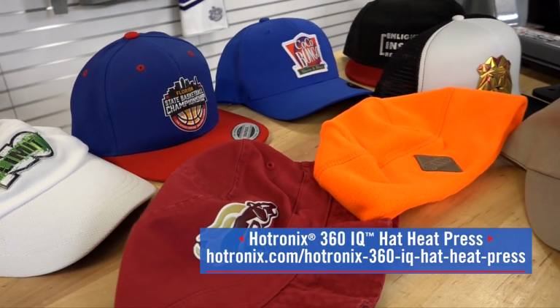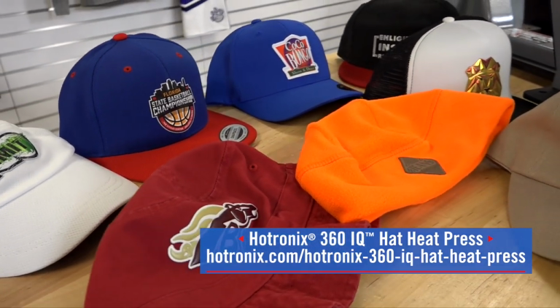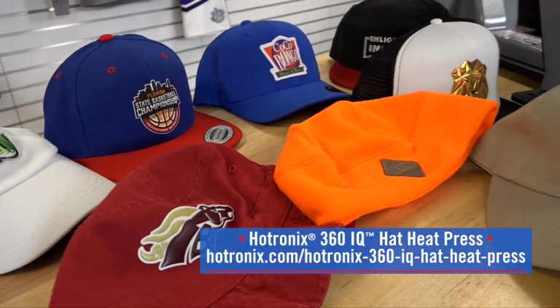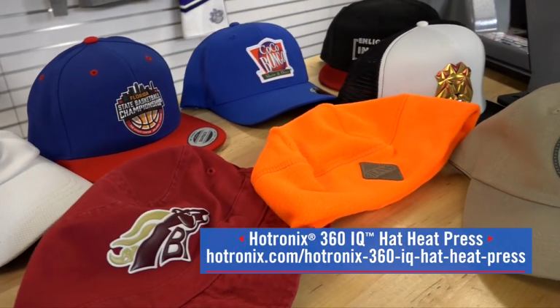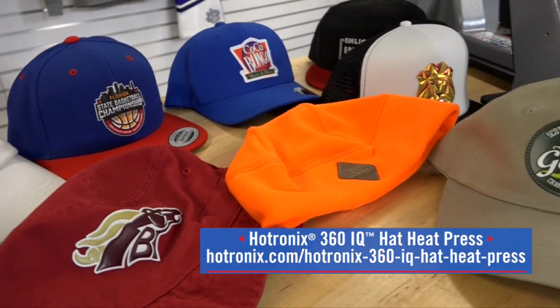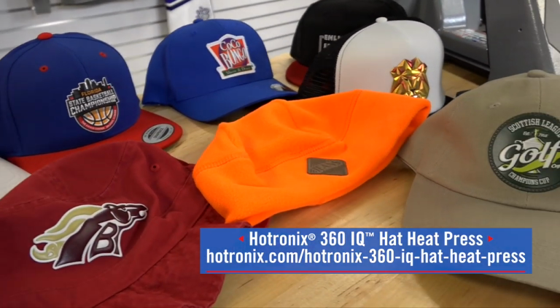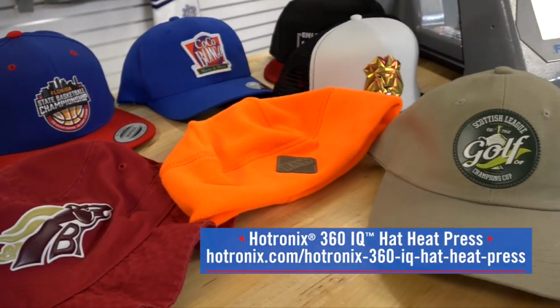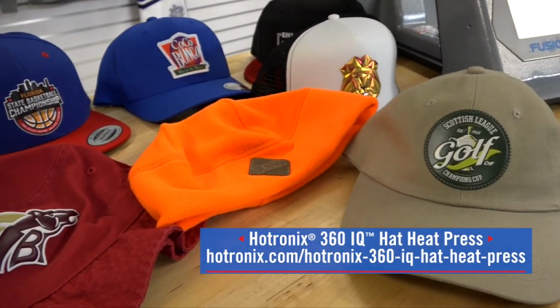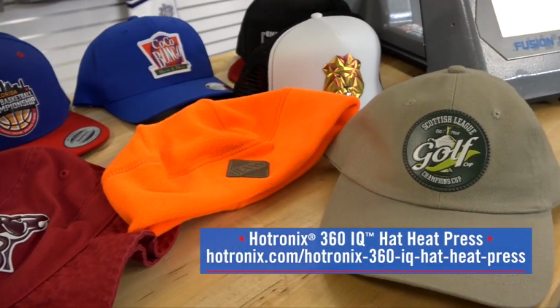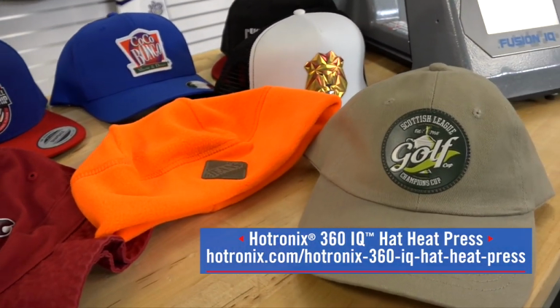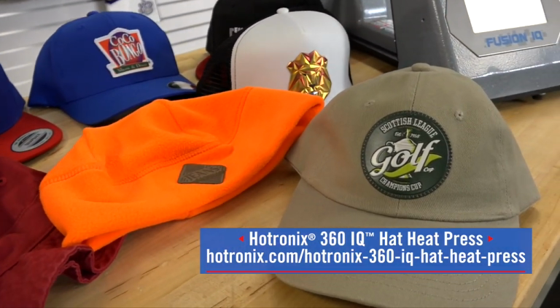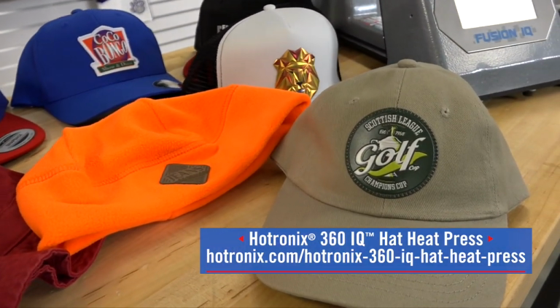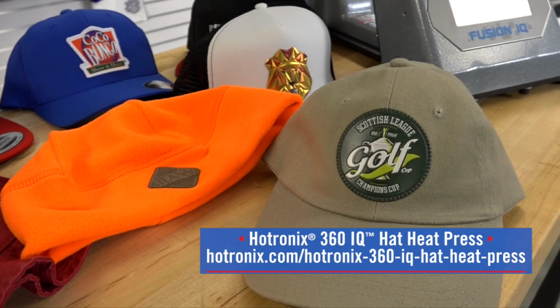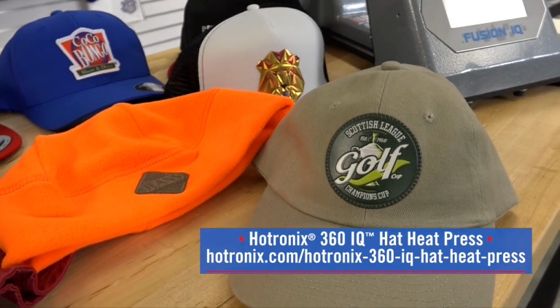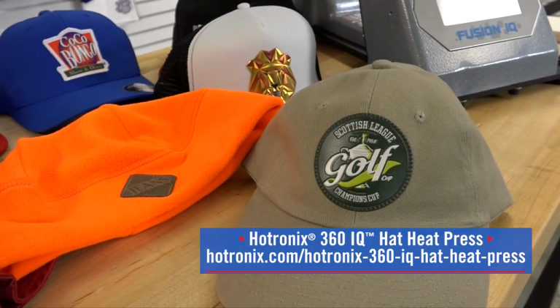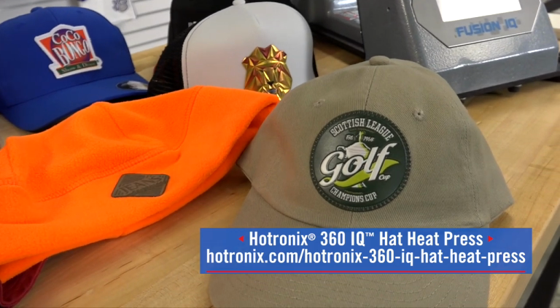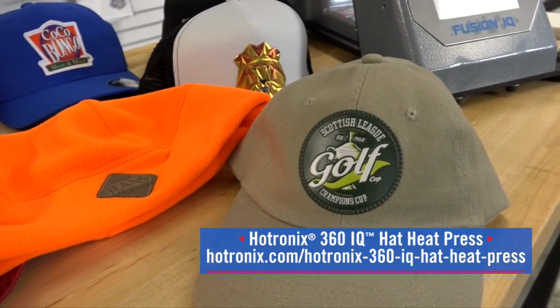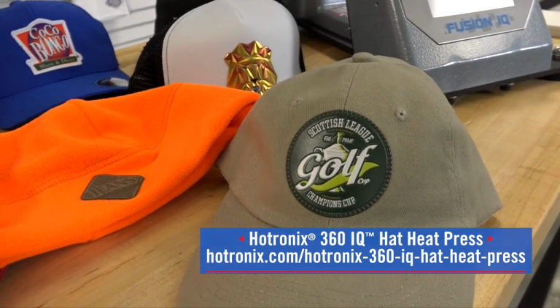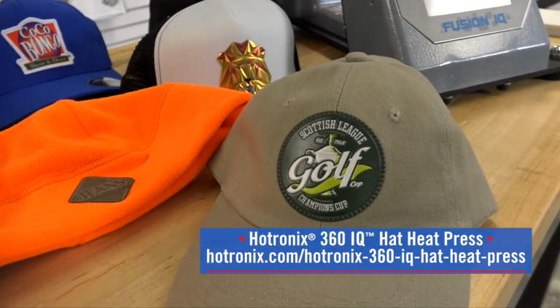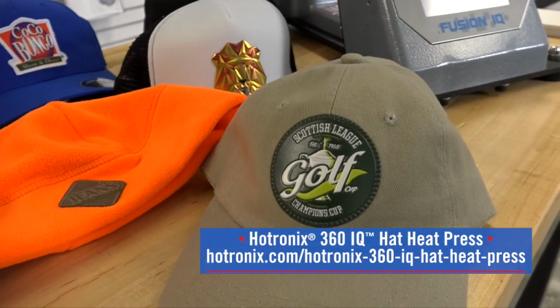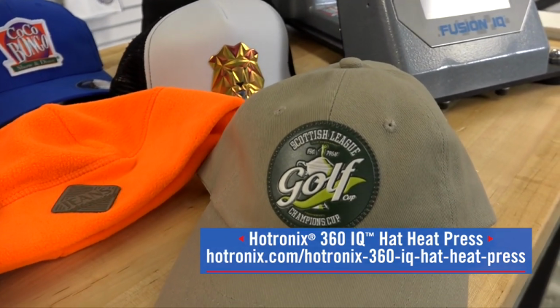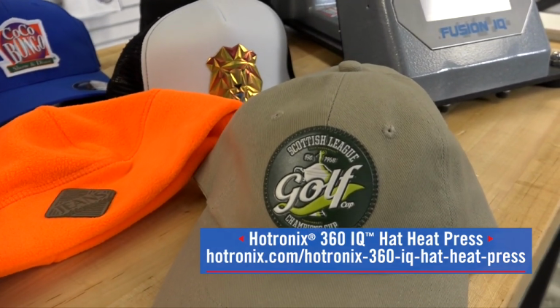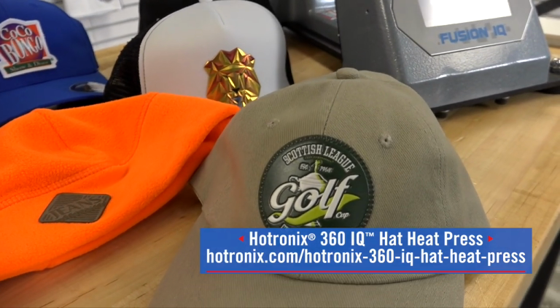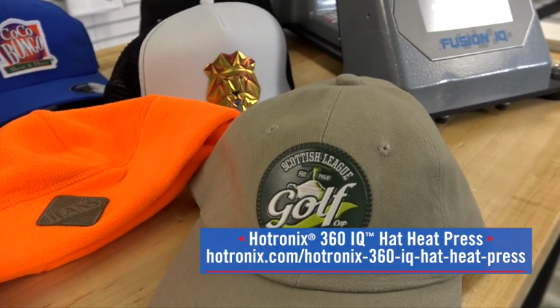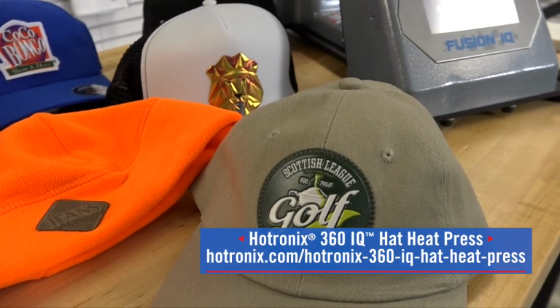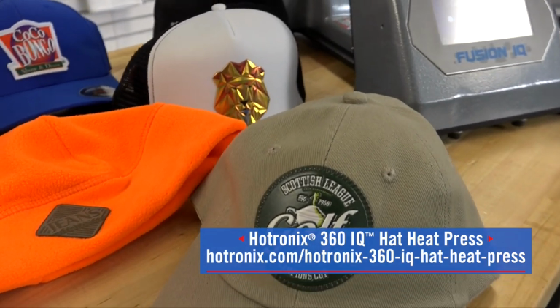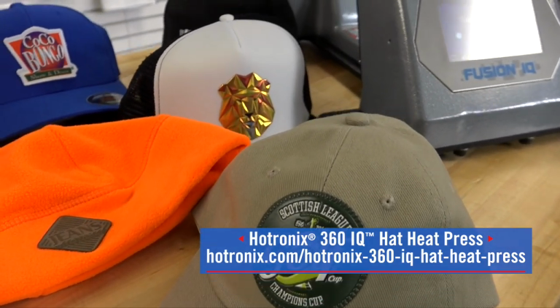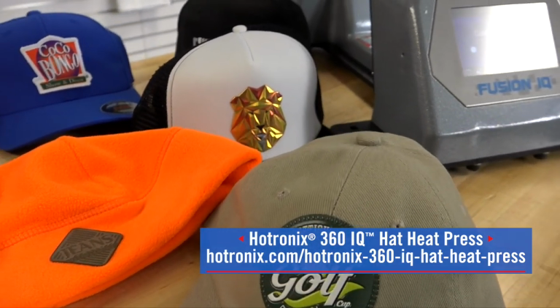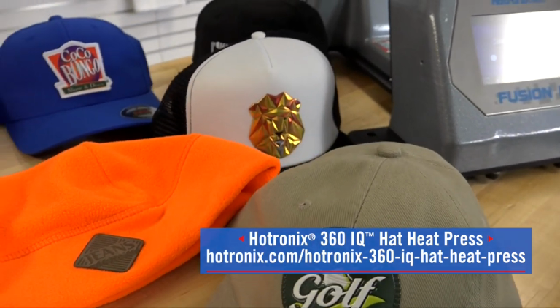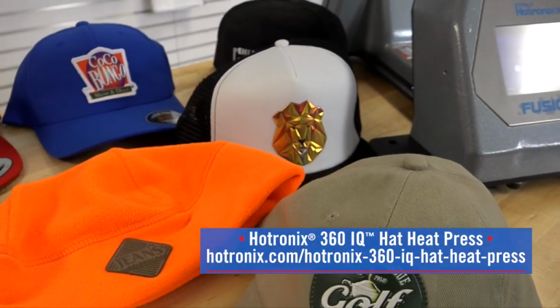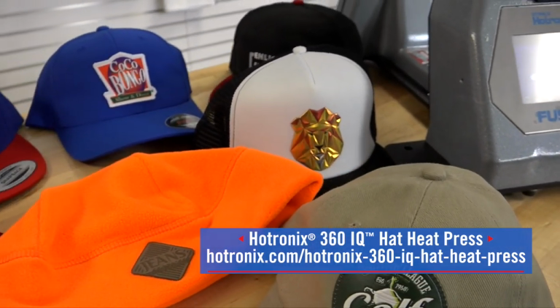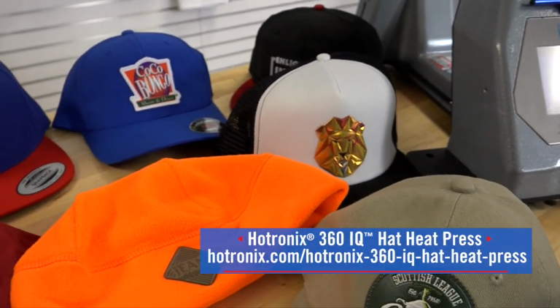So if you want to make money in headwear, the easiest way is with the Hotronix 360 IQ hat press.